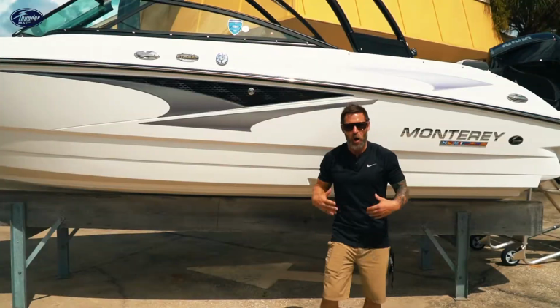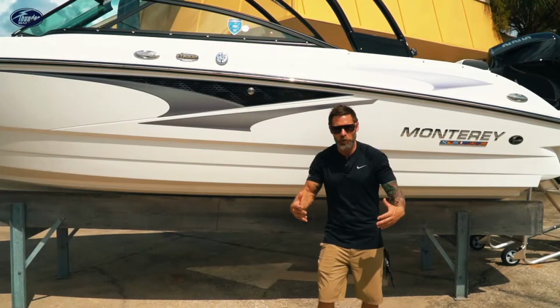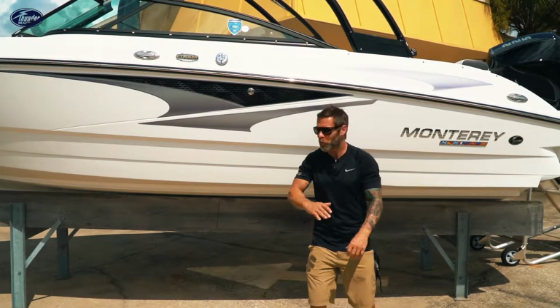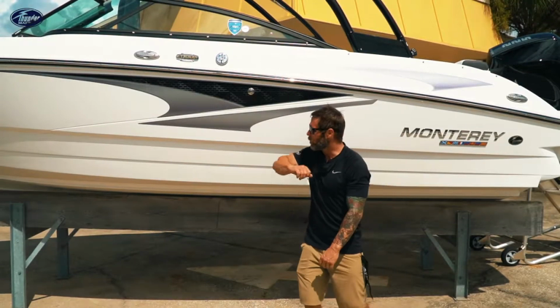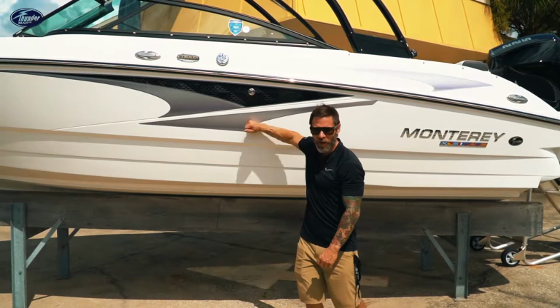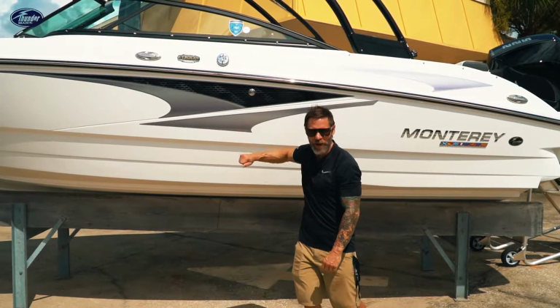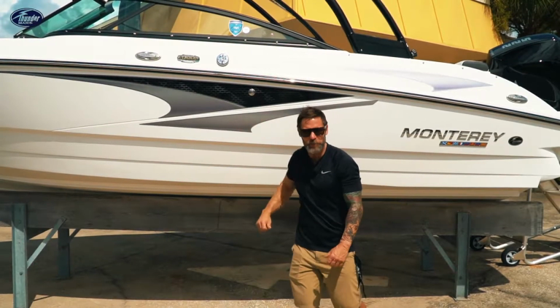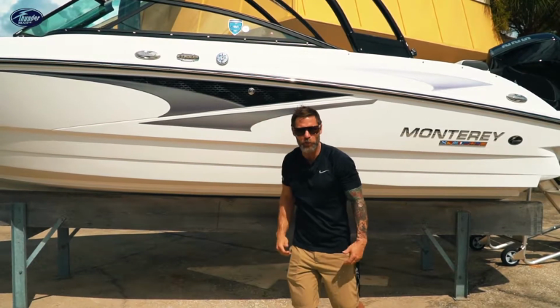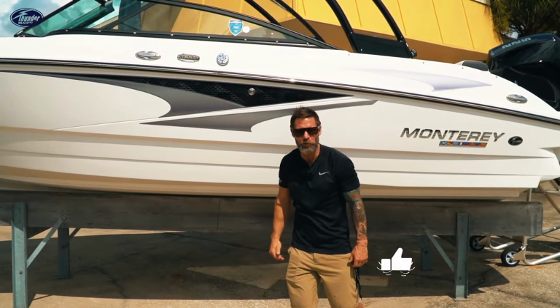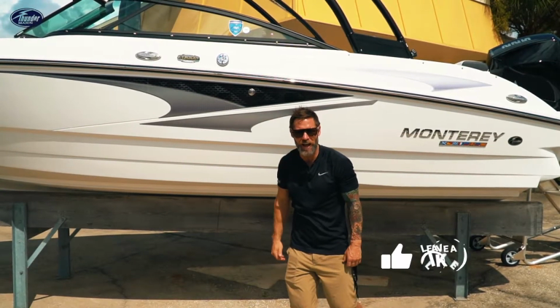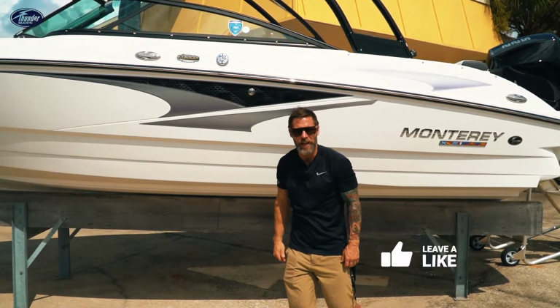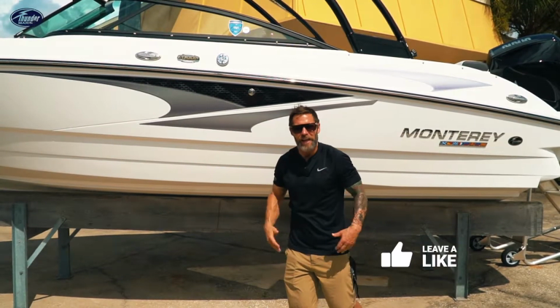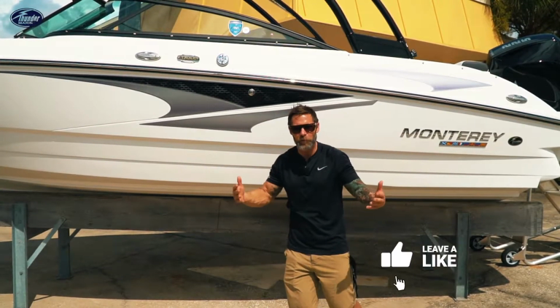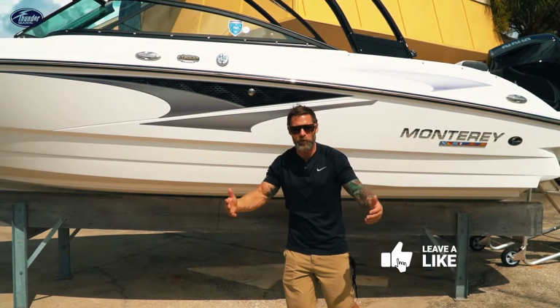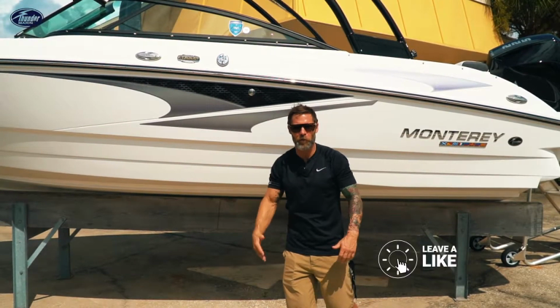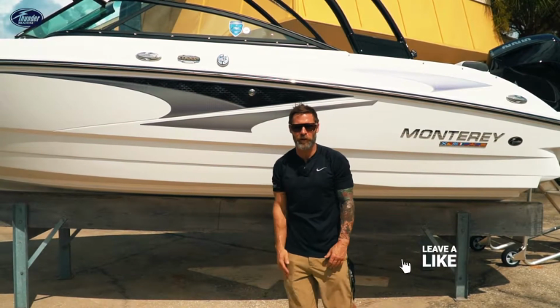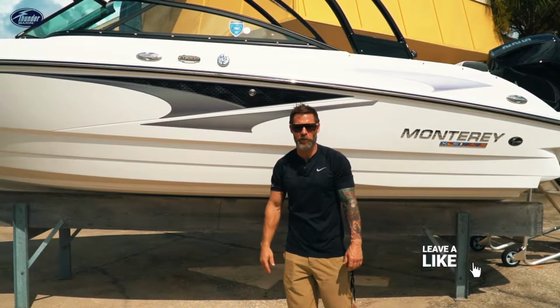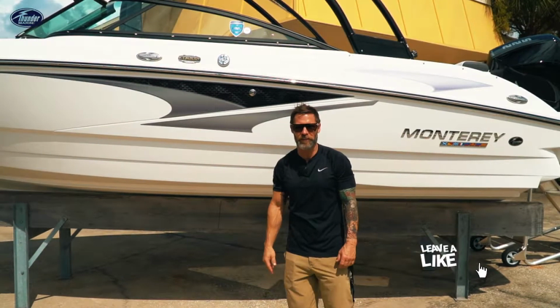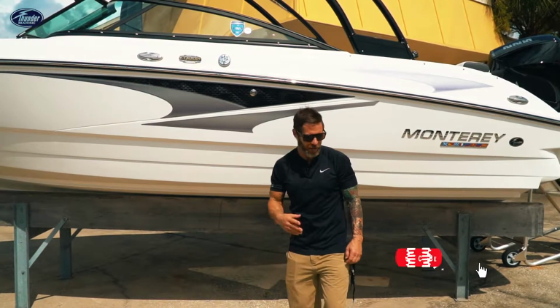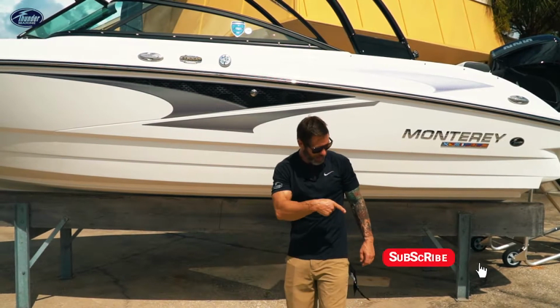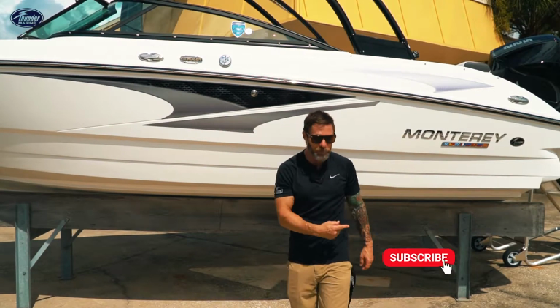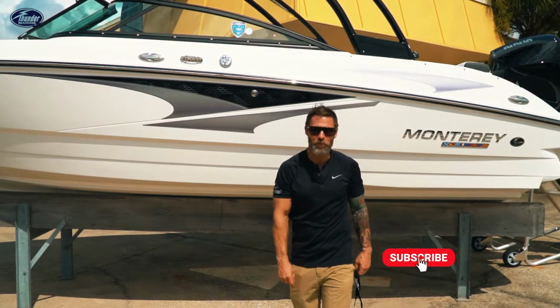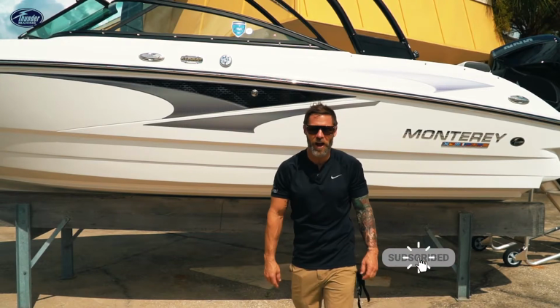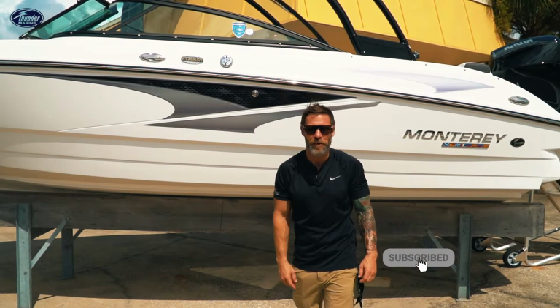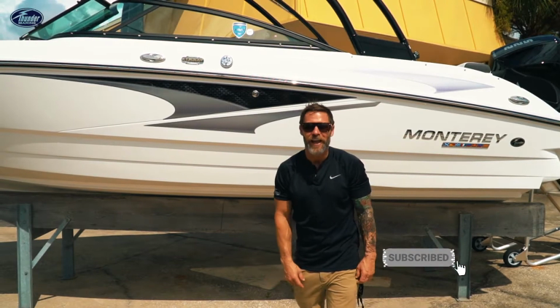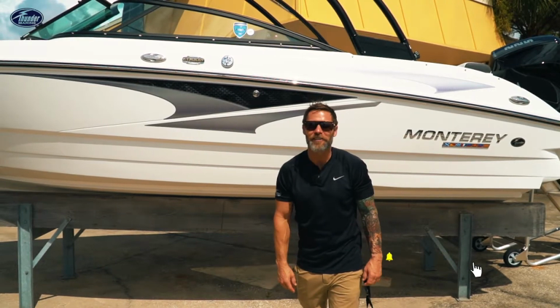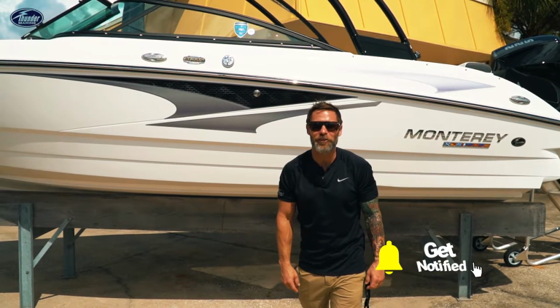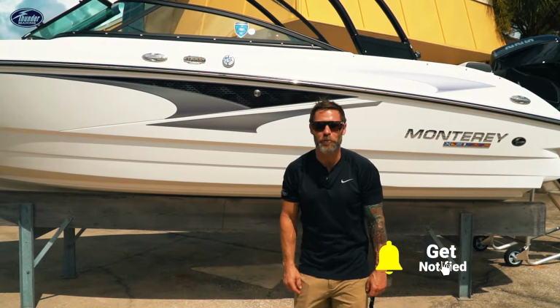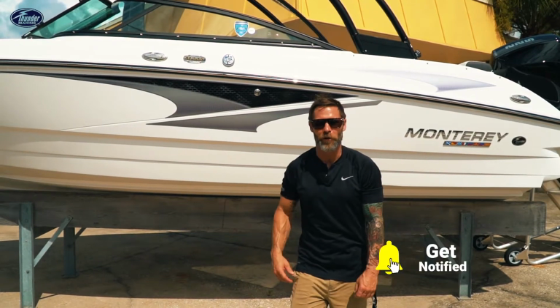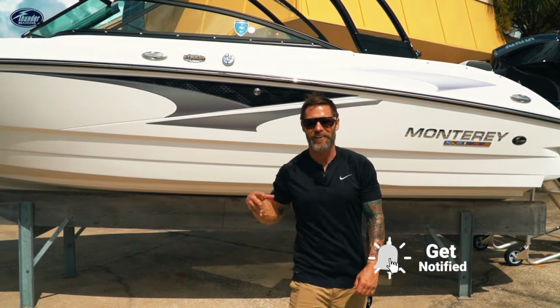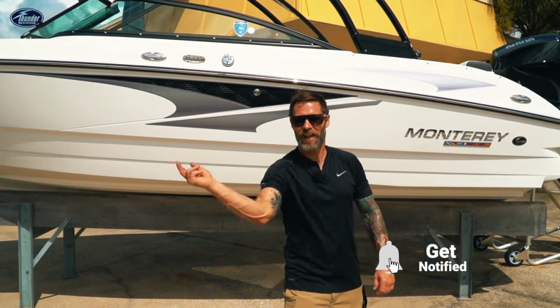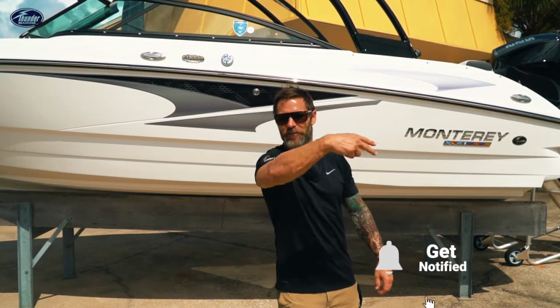Hope you enjoyed the Monterey M225. If you want to see more videos like this, like and subscribe. It's not just a boat — it's a lifestyle.